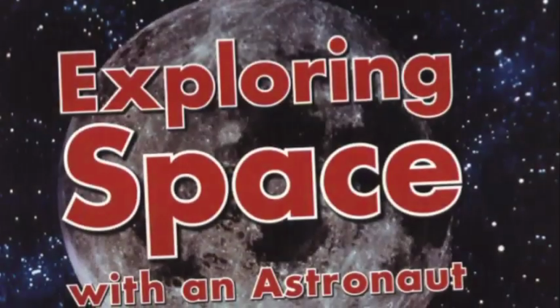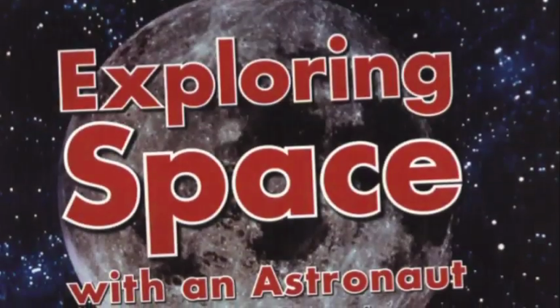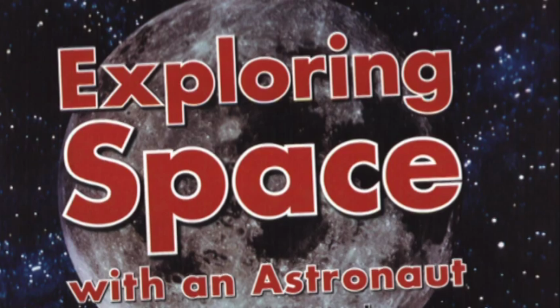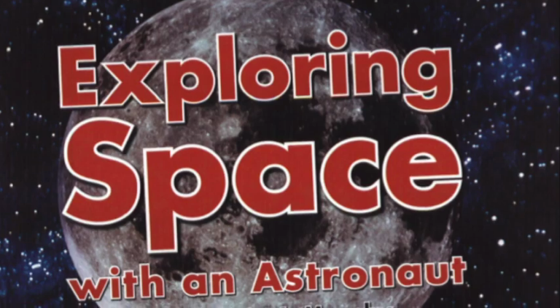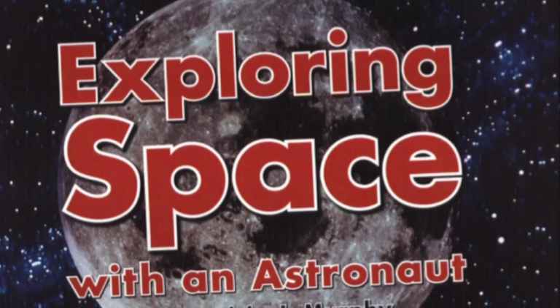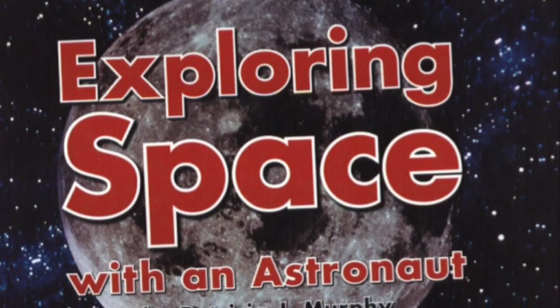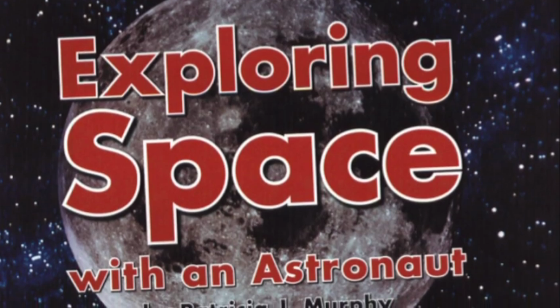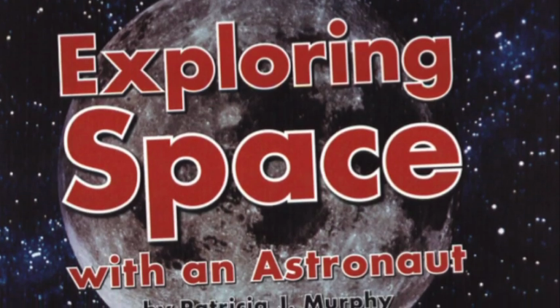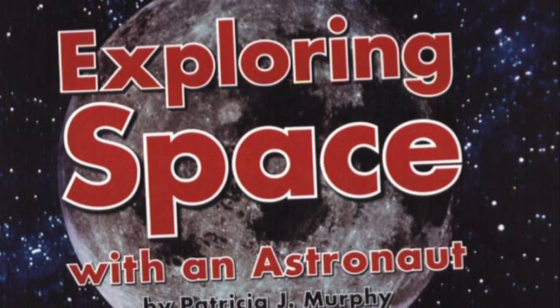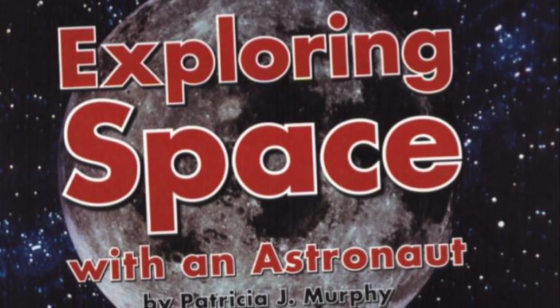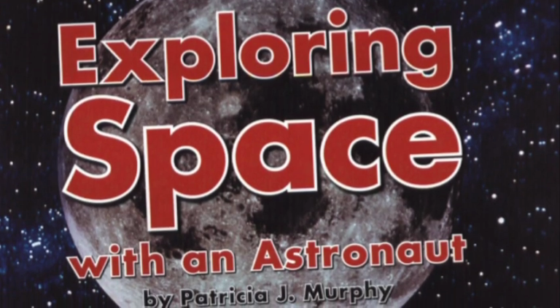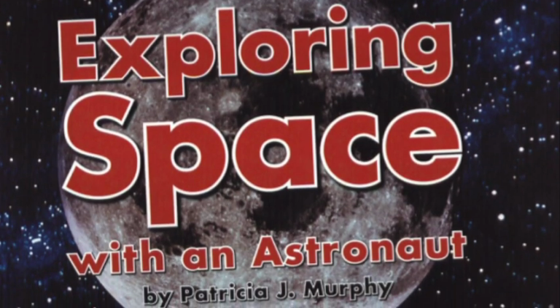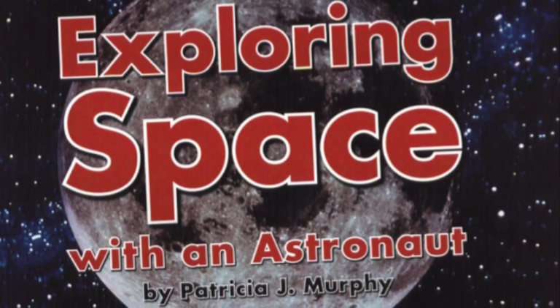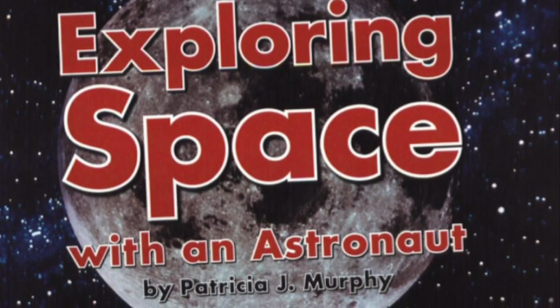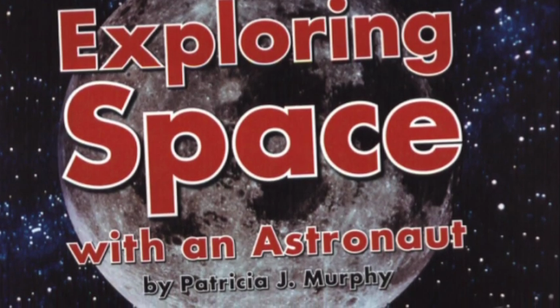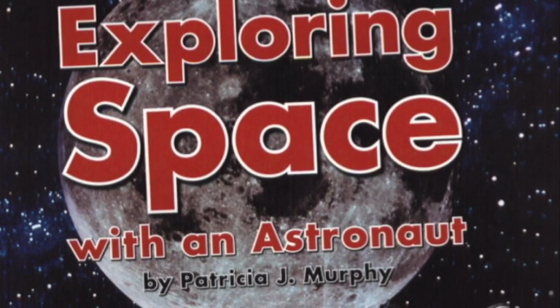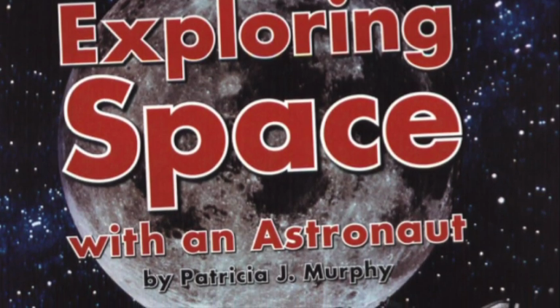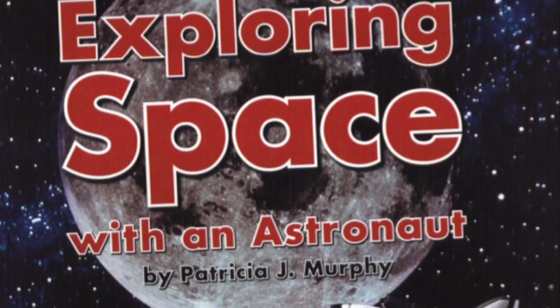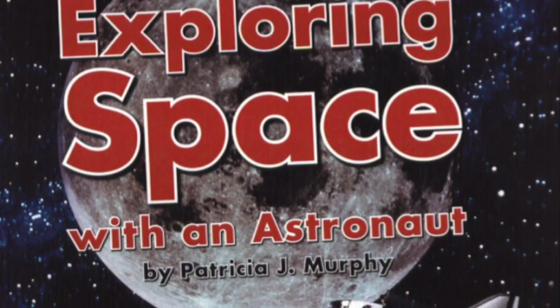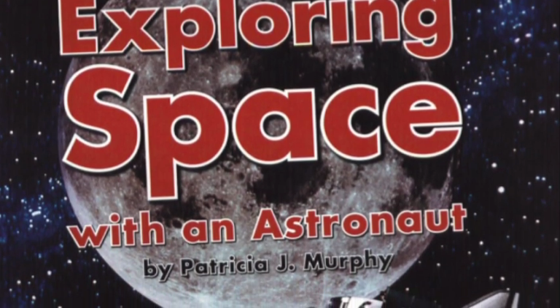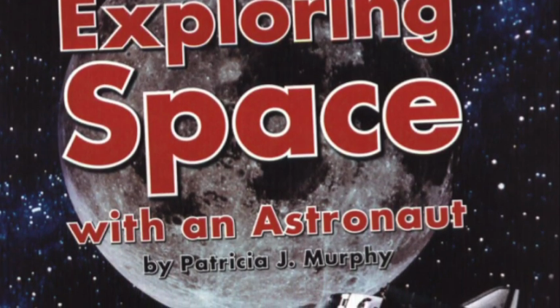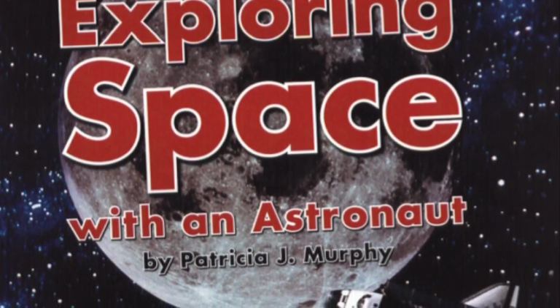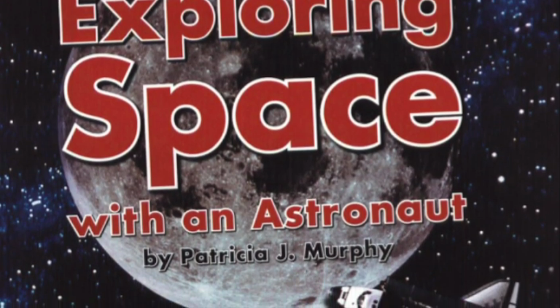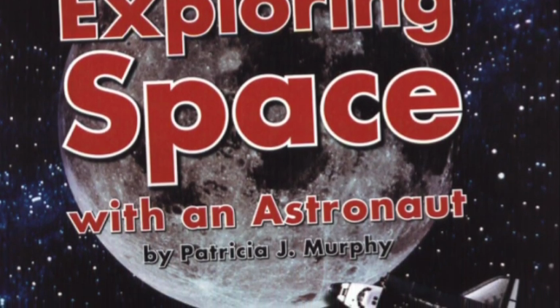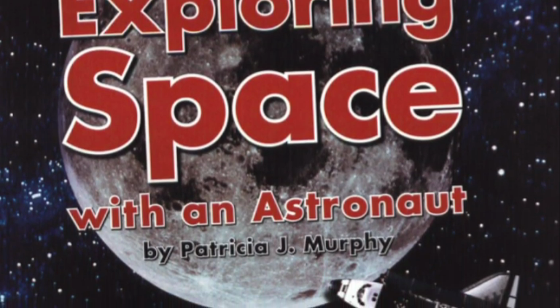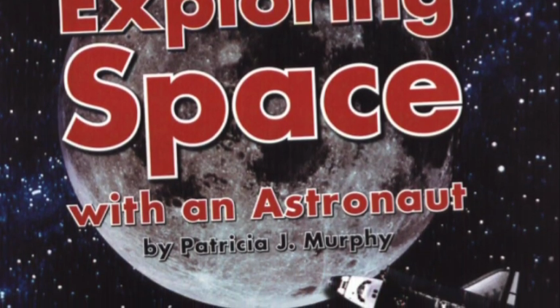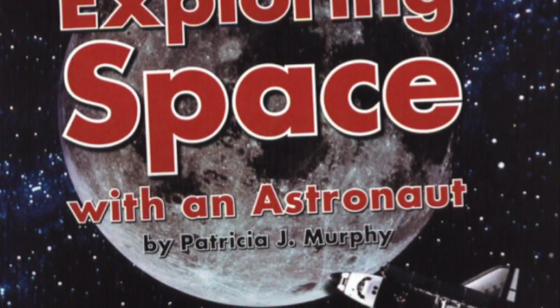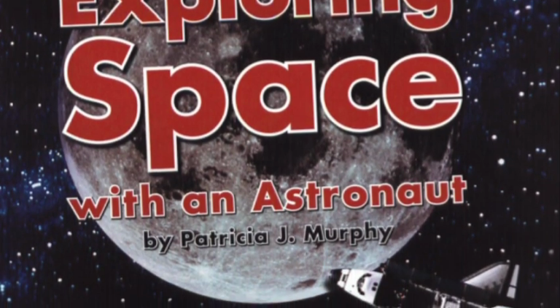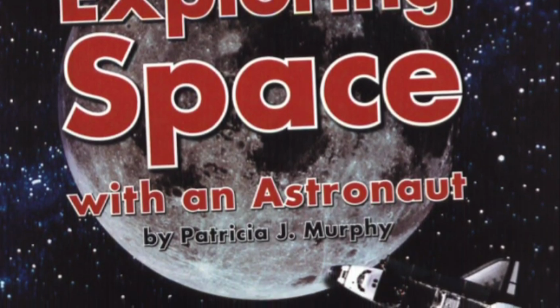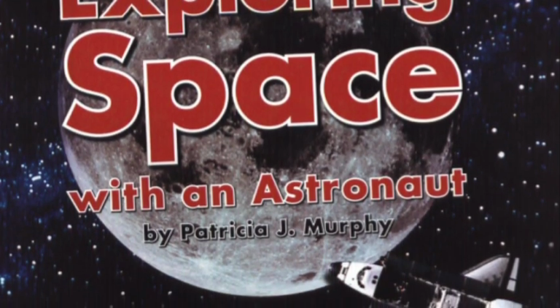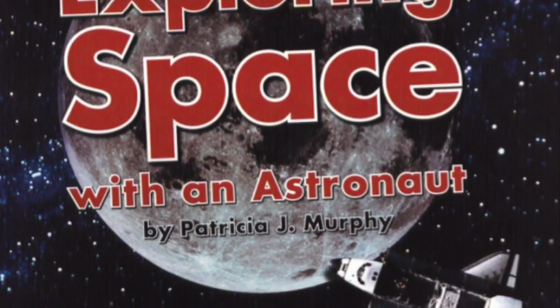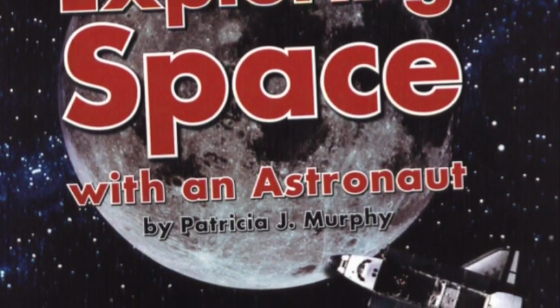Exploring Space with an Astronaut by Patricia J. Murphy.